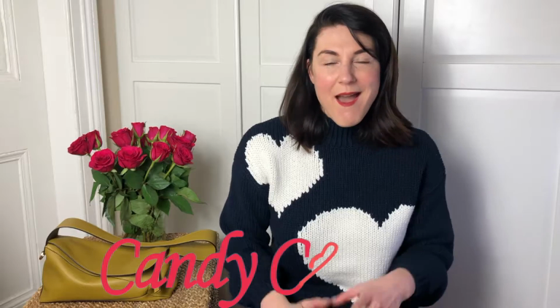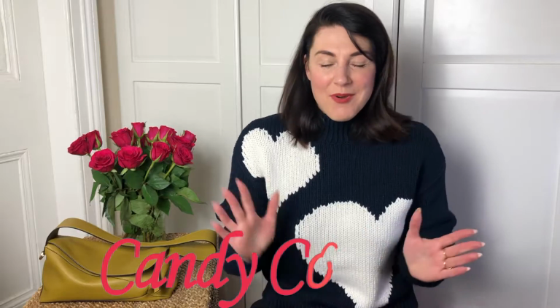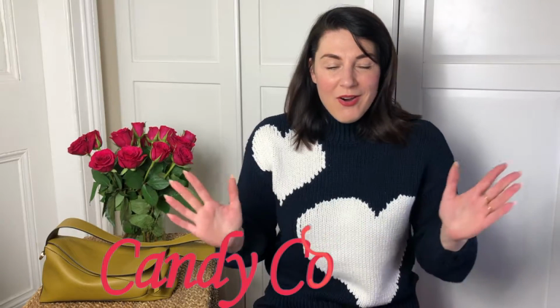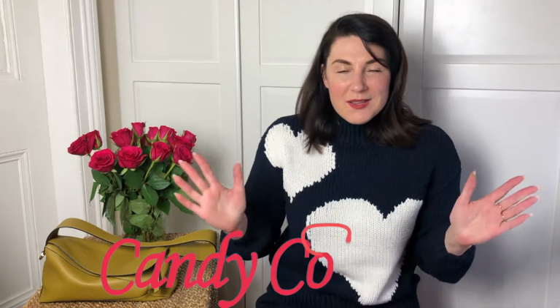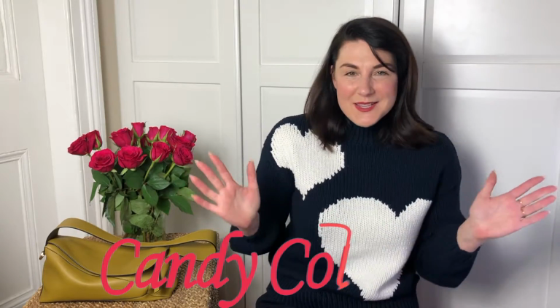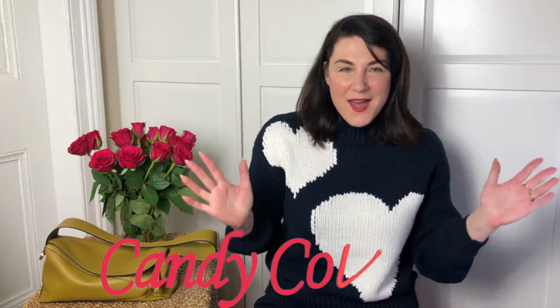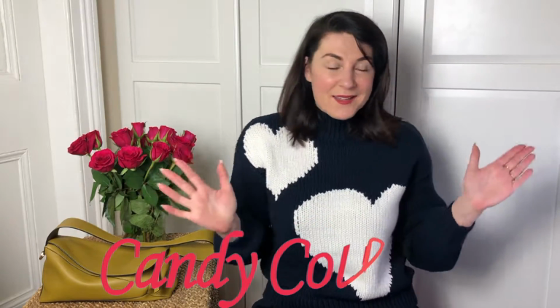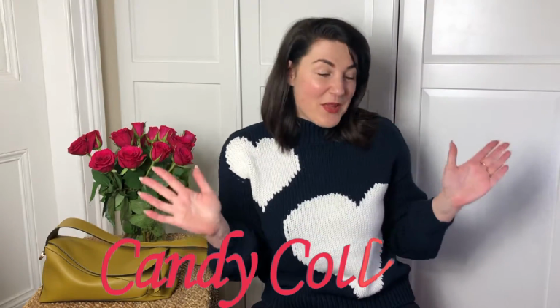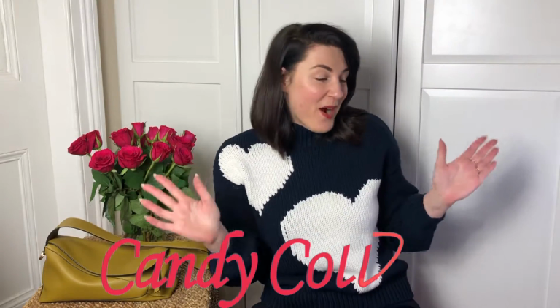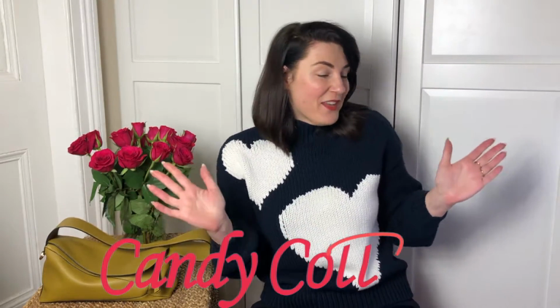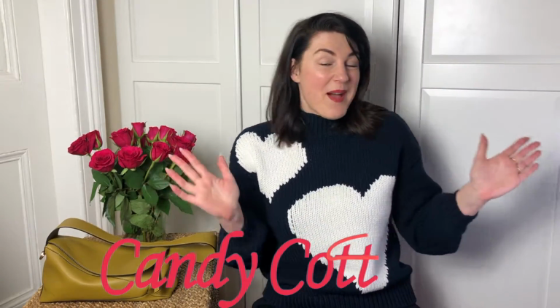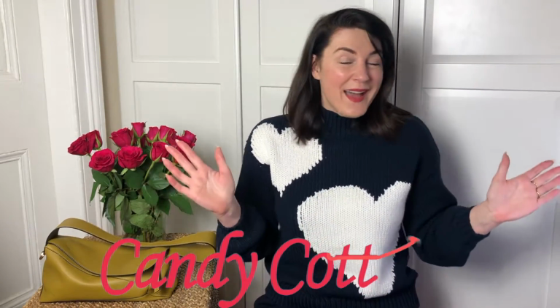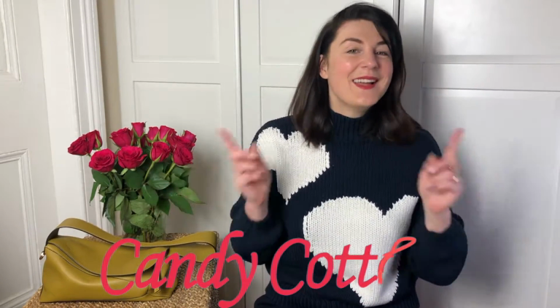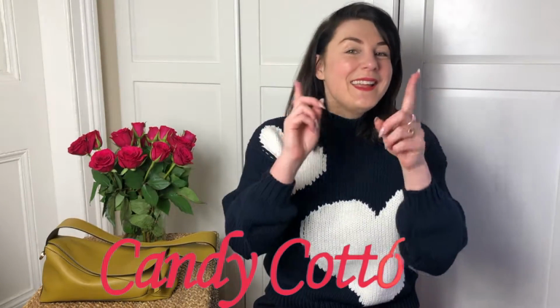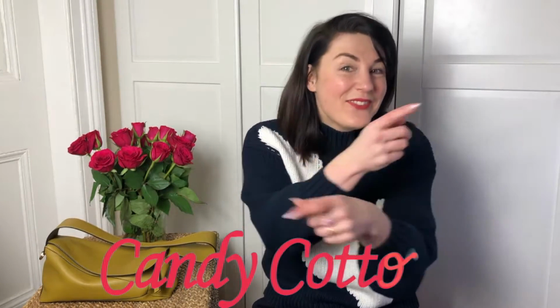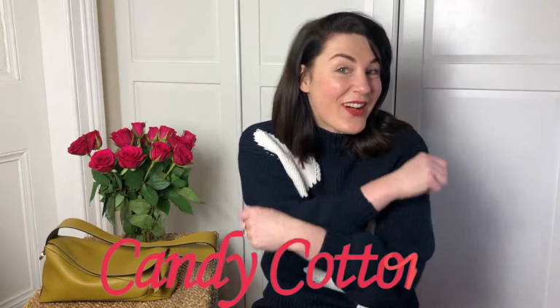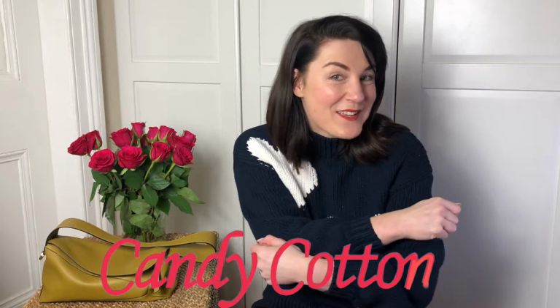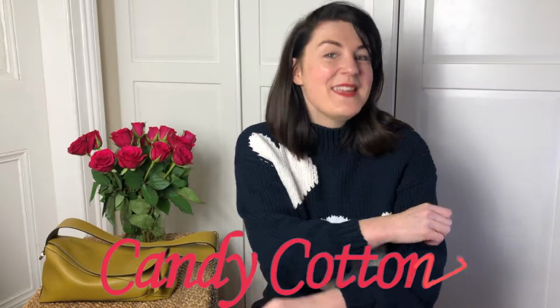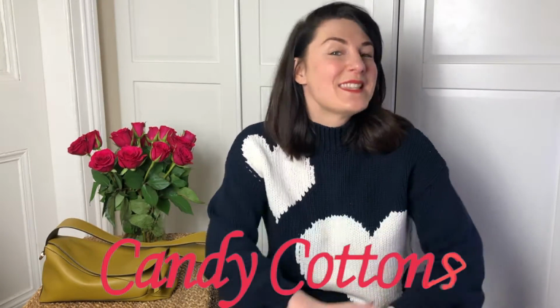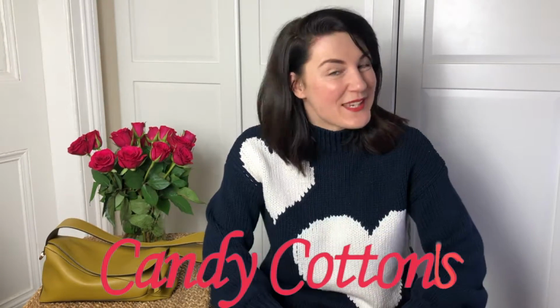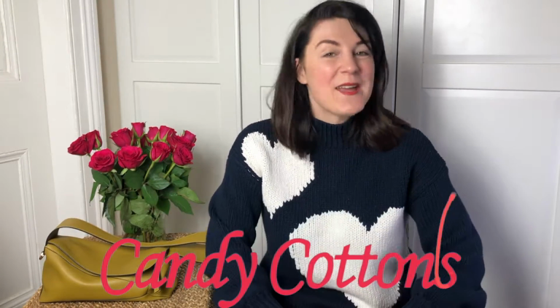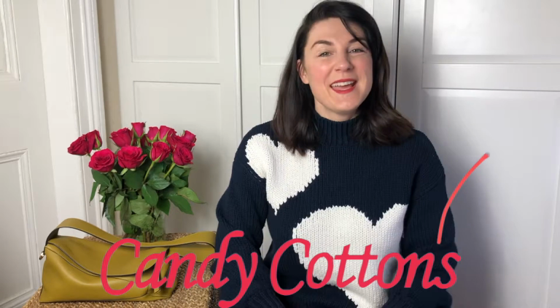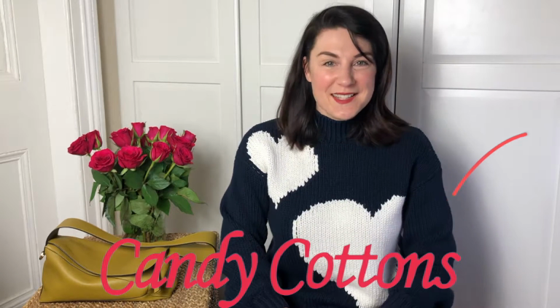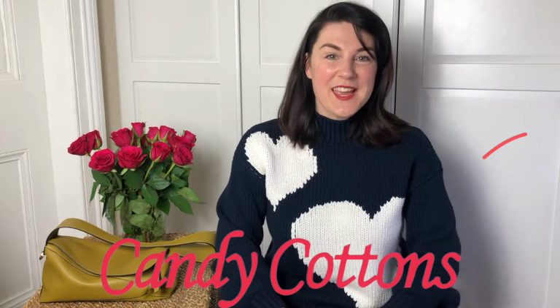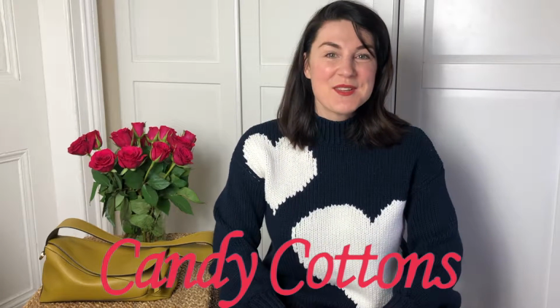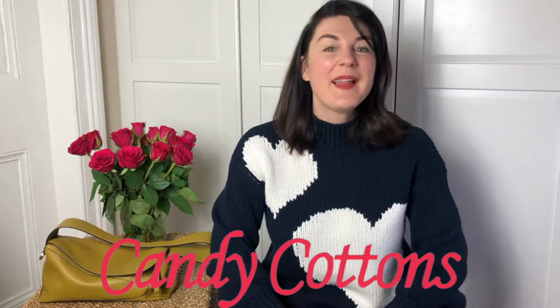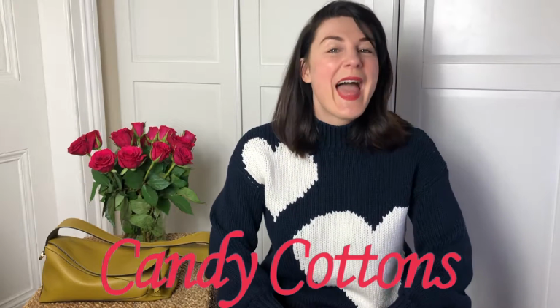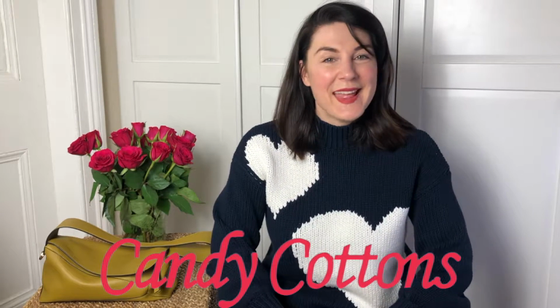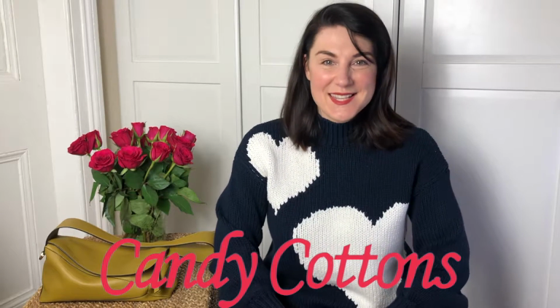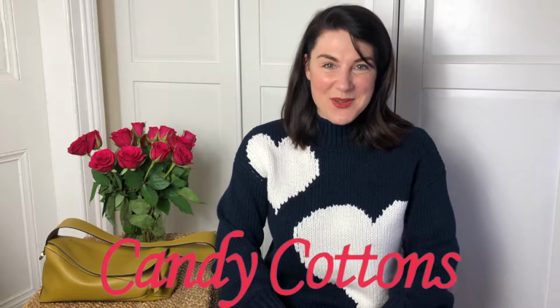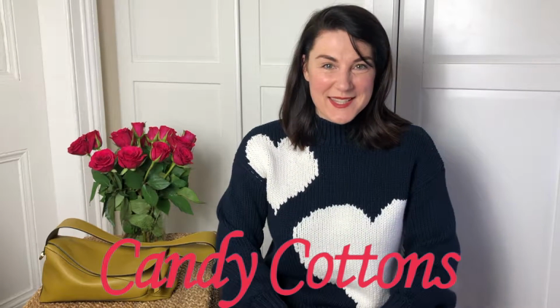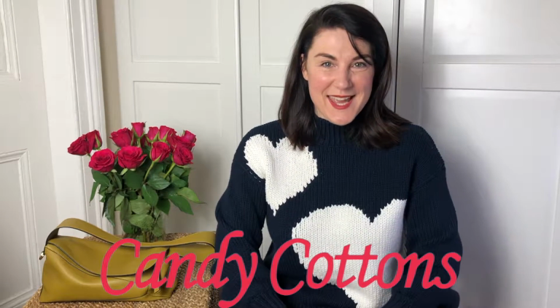I'm always on a hunt for the perfect bag. If you are like me, subscribe, hit the notification bell, and let's enjoy bags together.